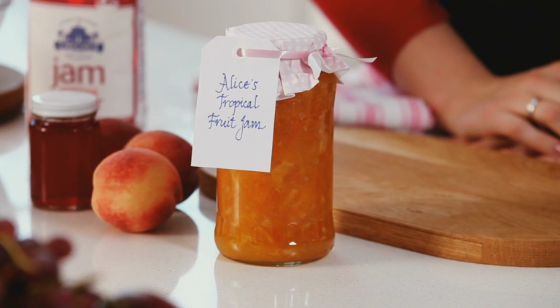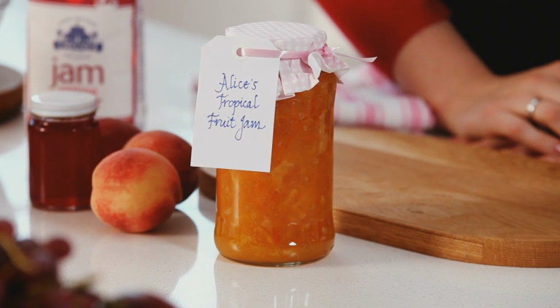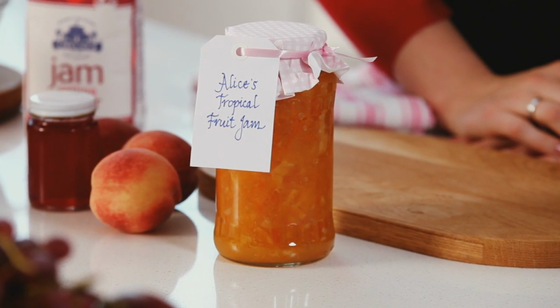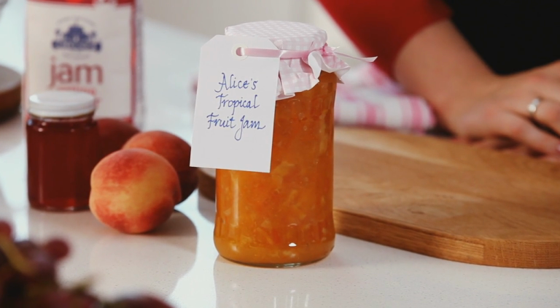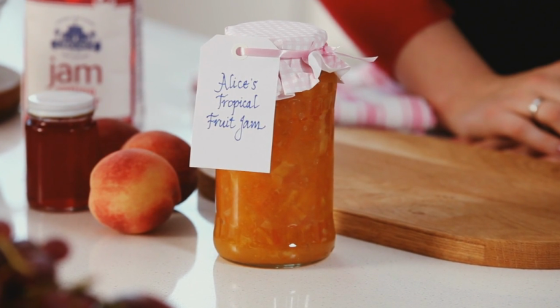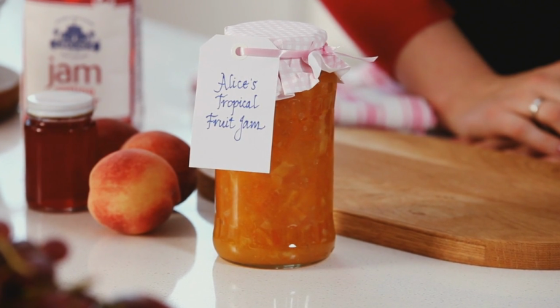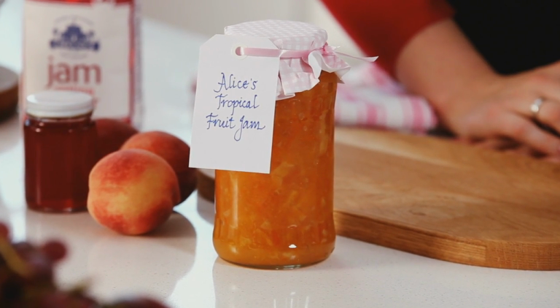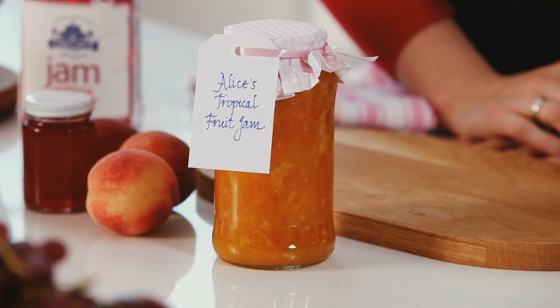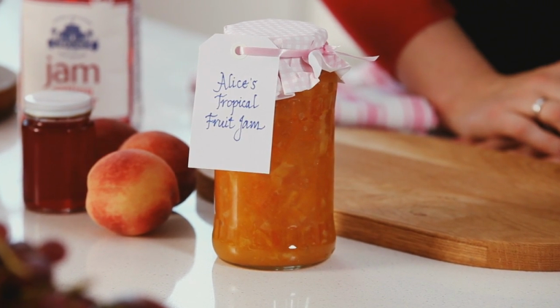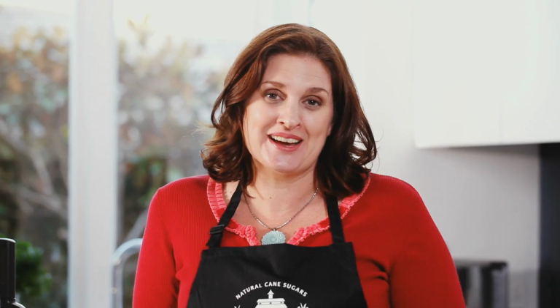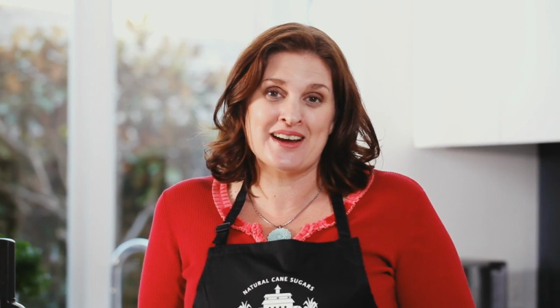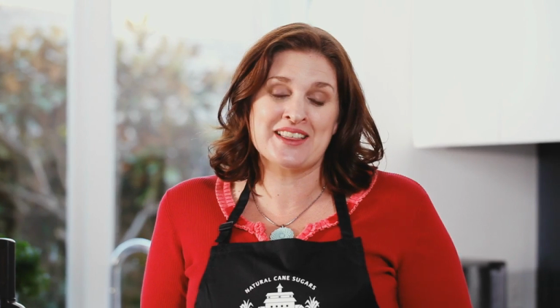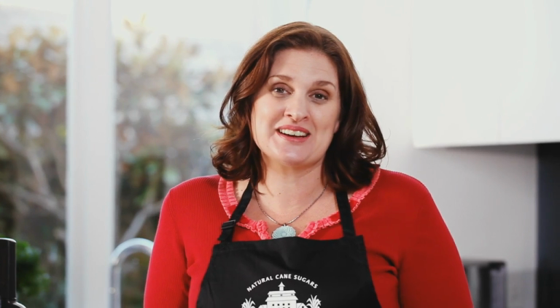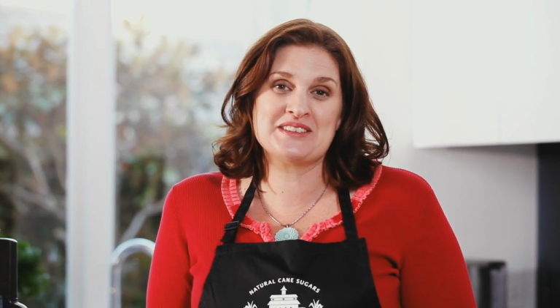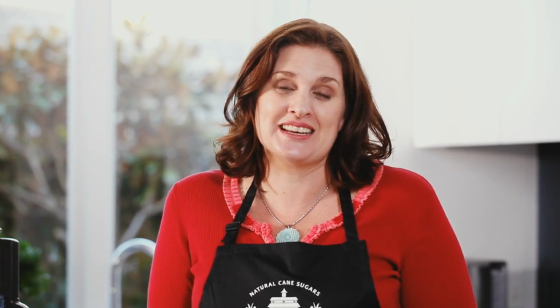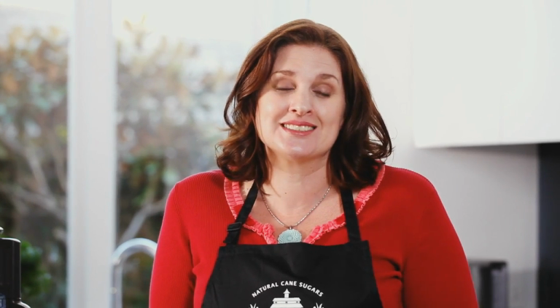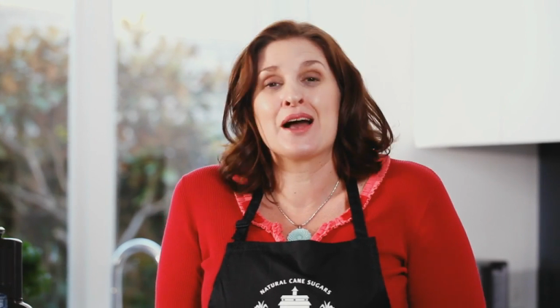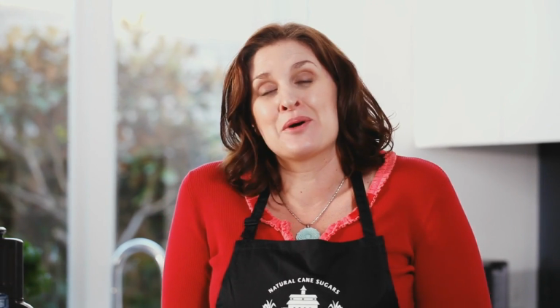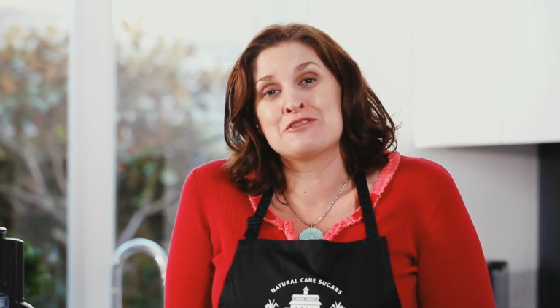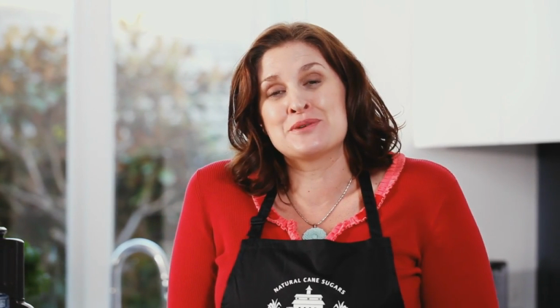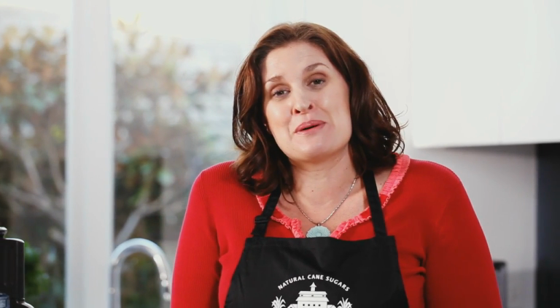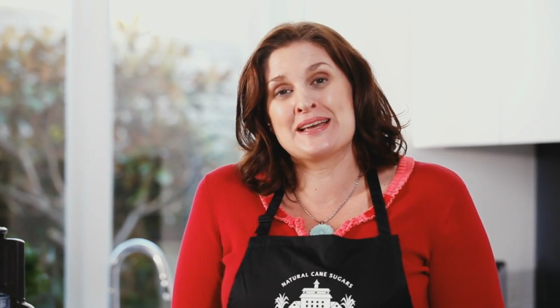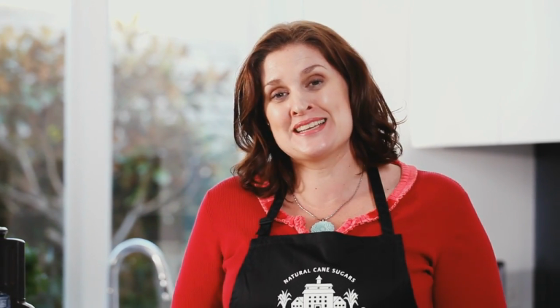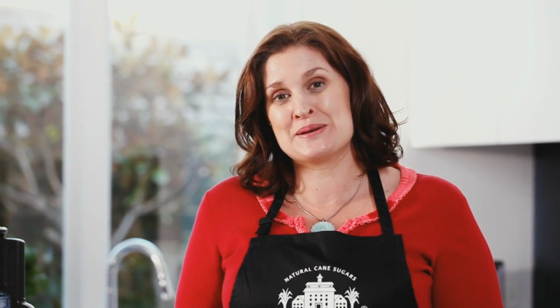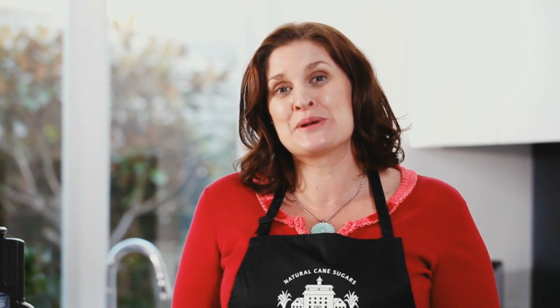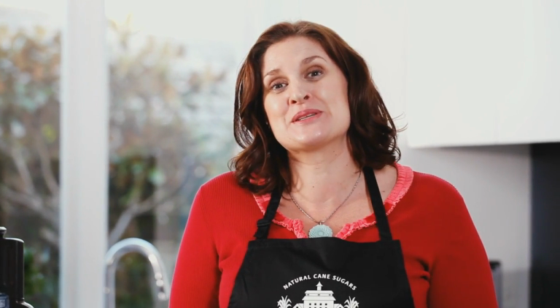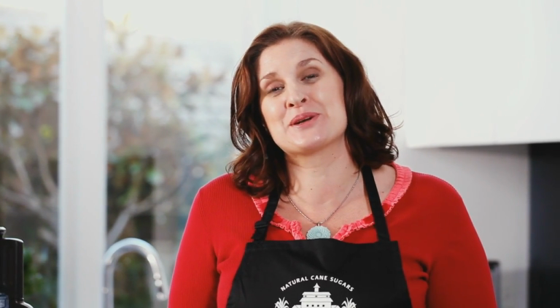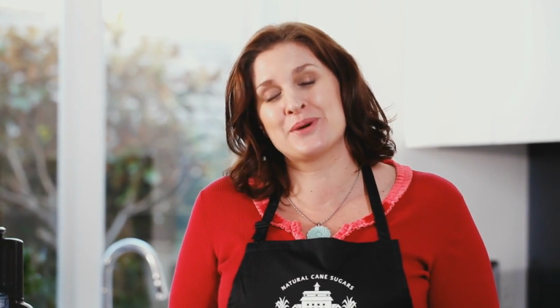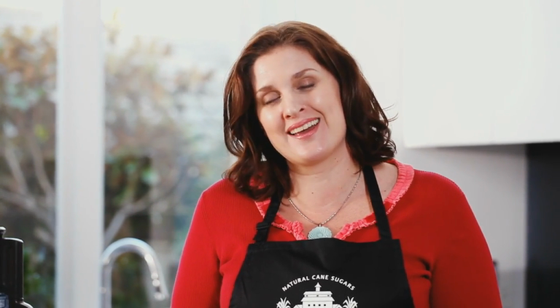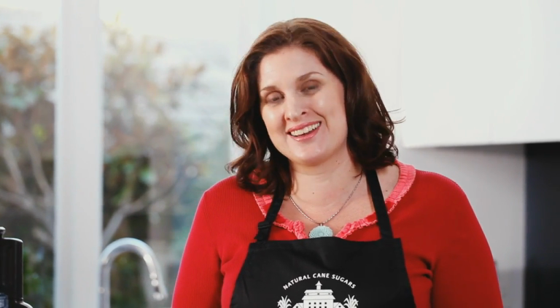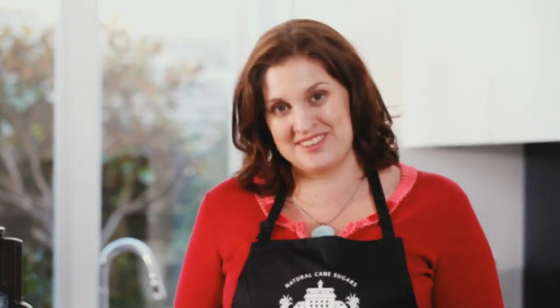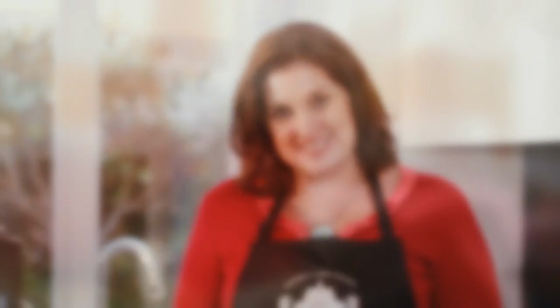It also means that you can fit jam making in around other activities. I quite often do it while making dinner because it's so quick and convenient.